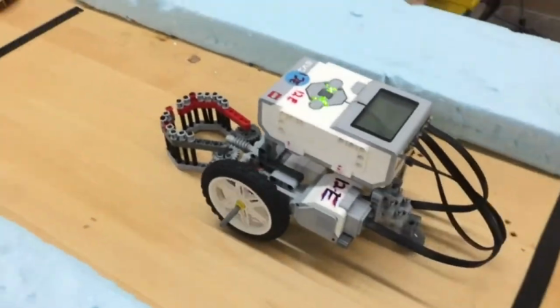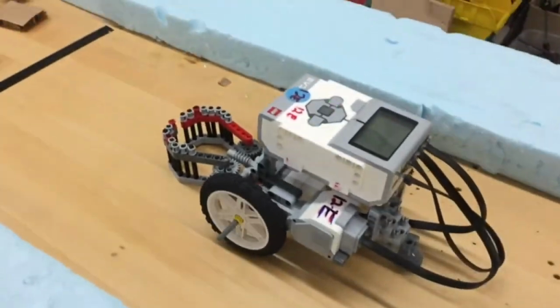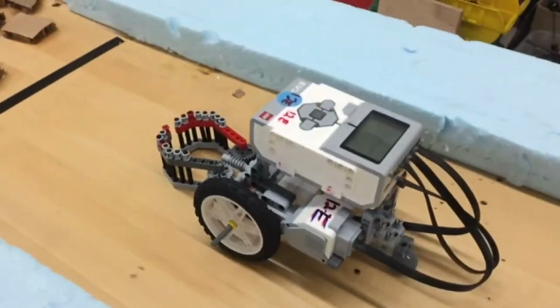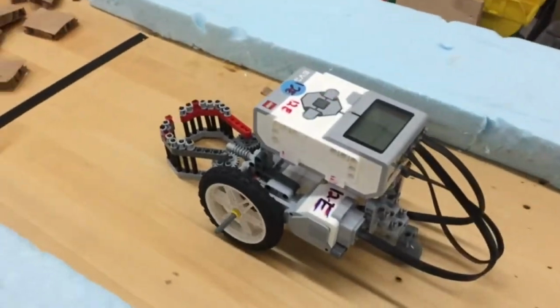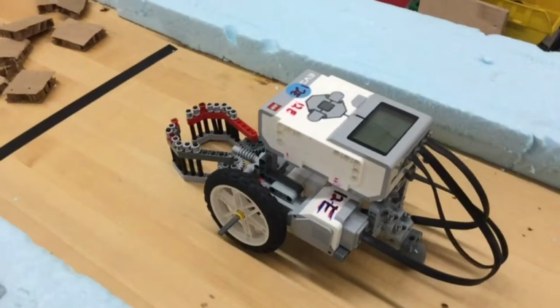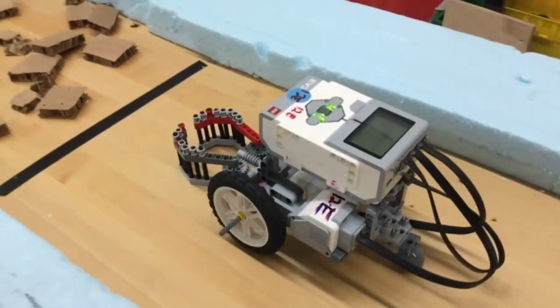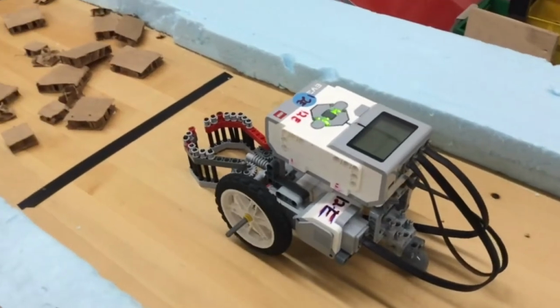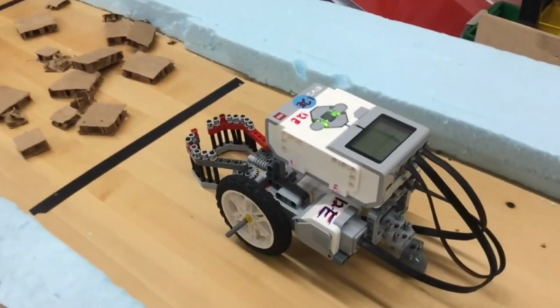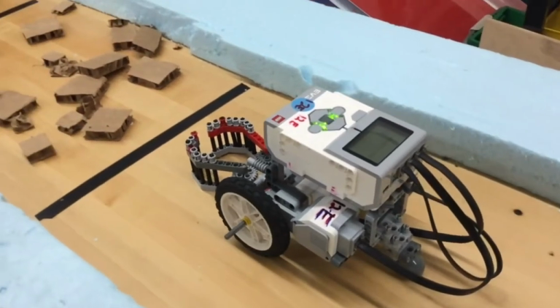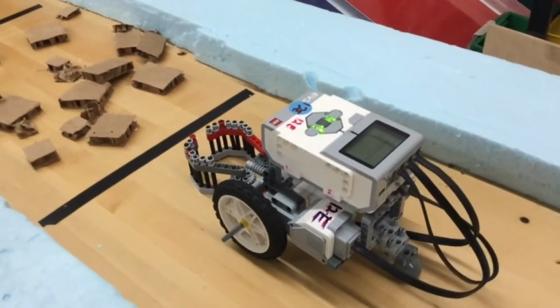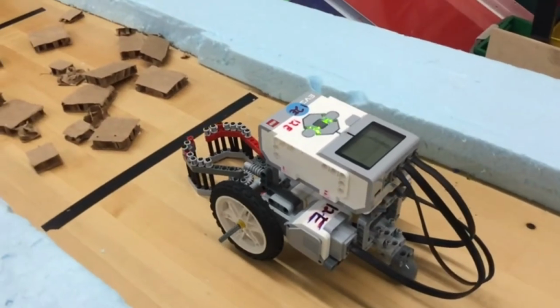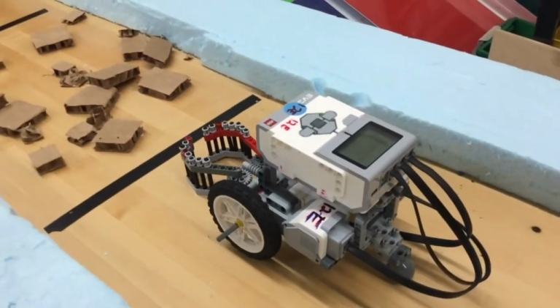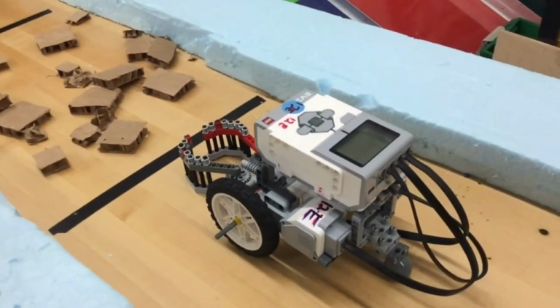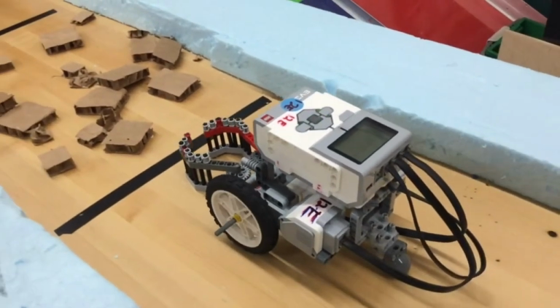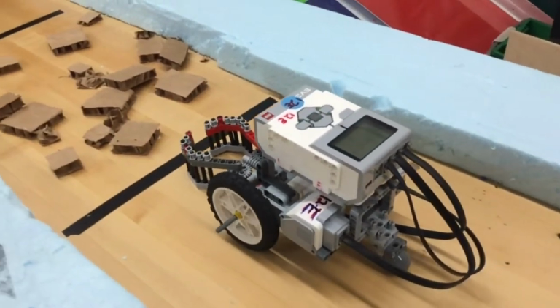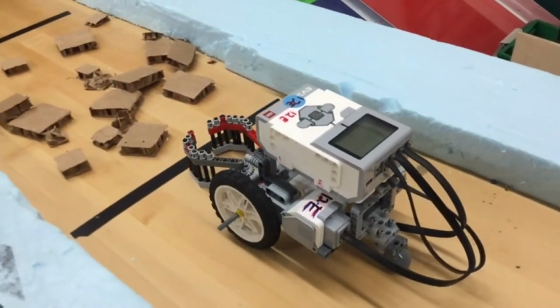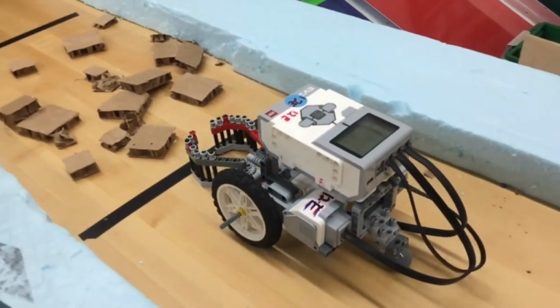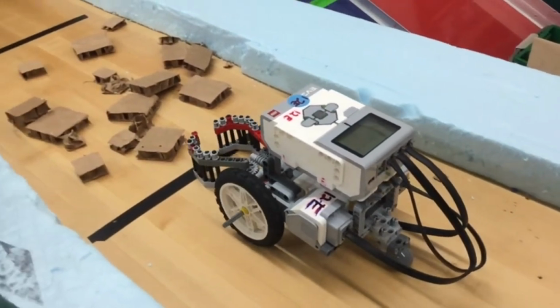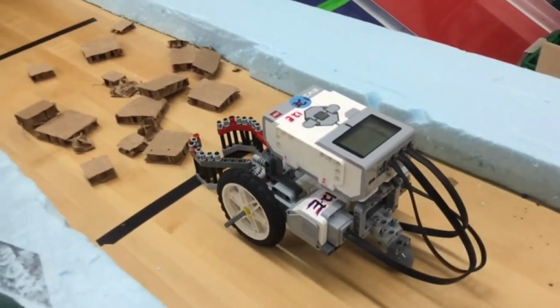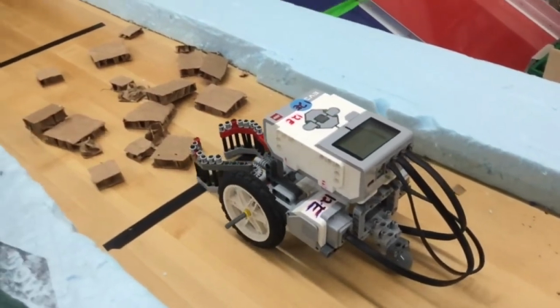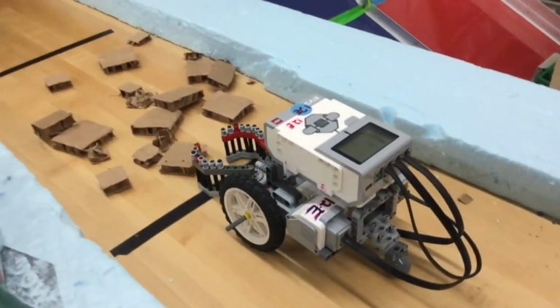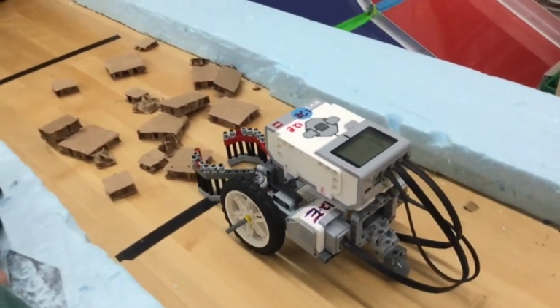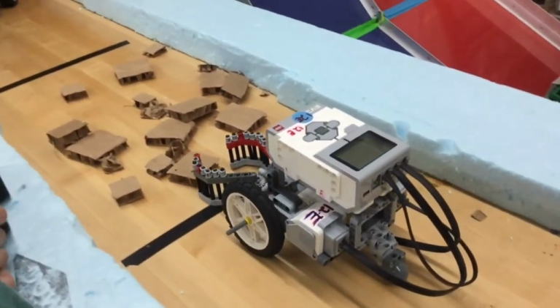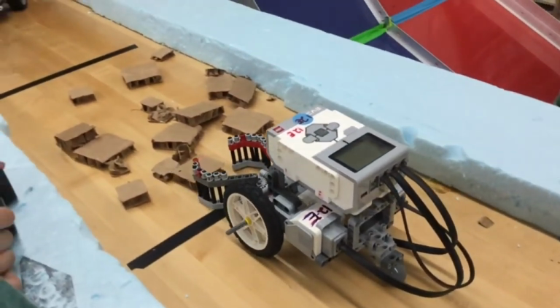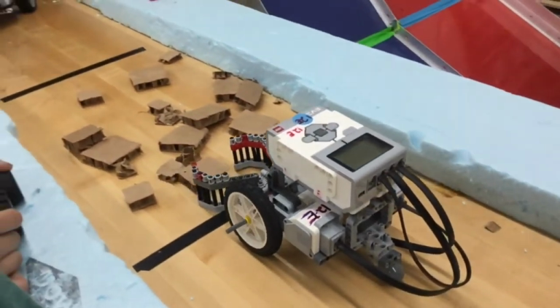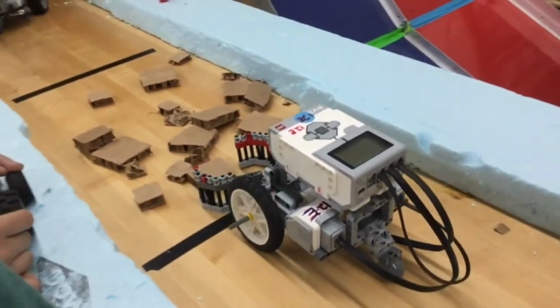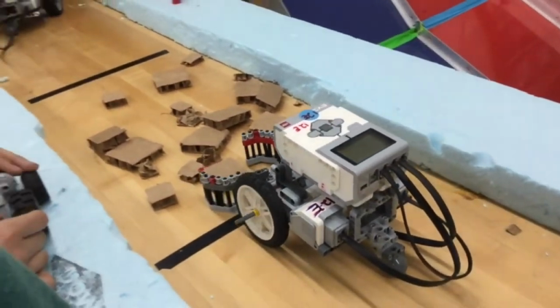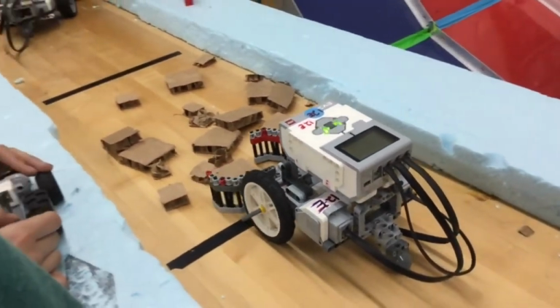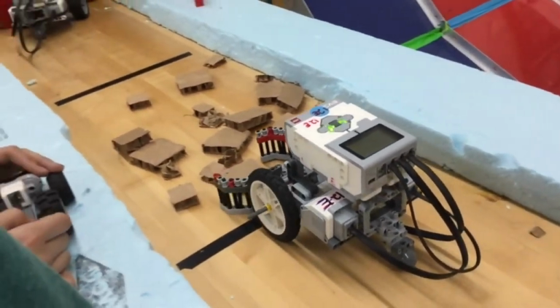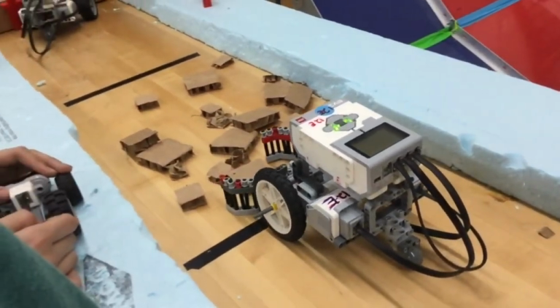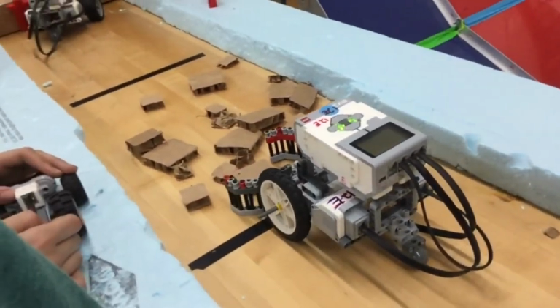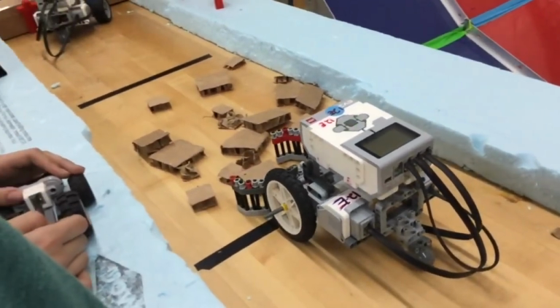This attempt didn't work because the left side of the claw was not connected to the main motor.